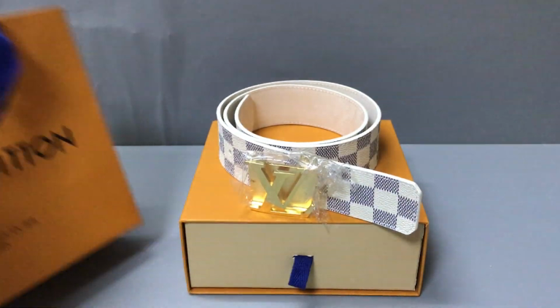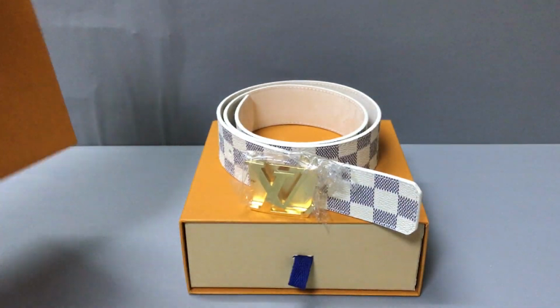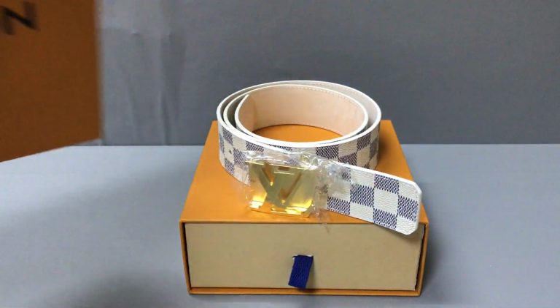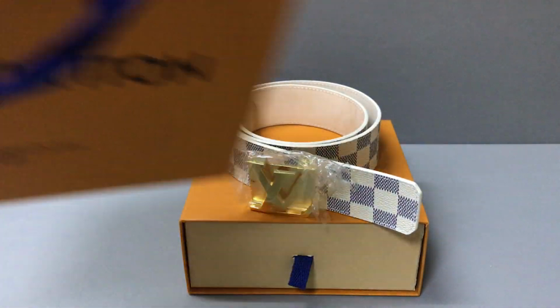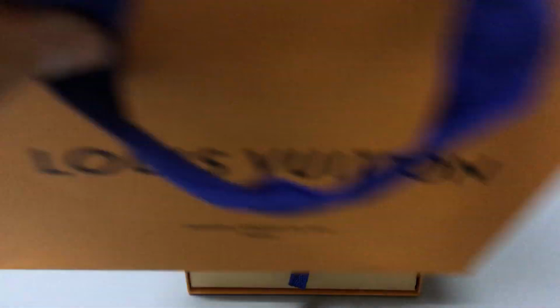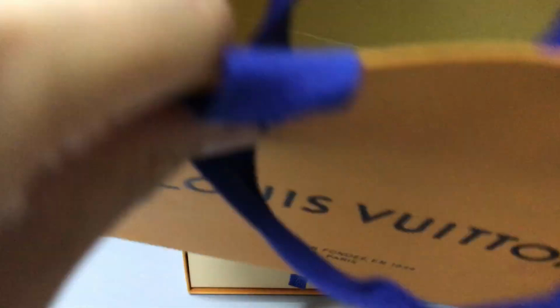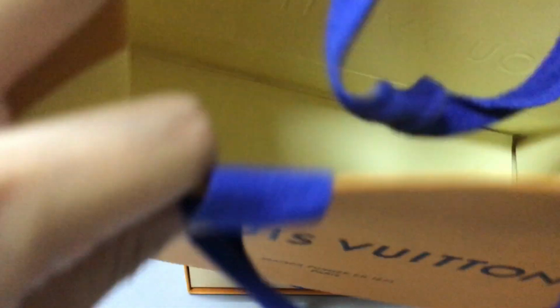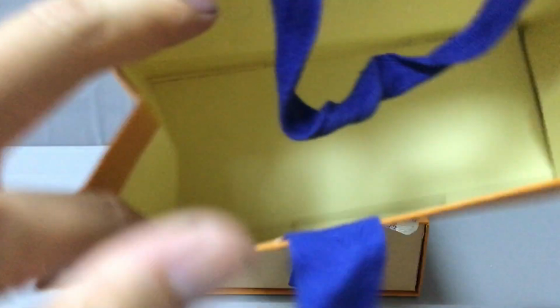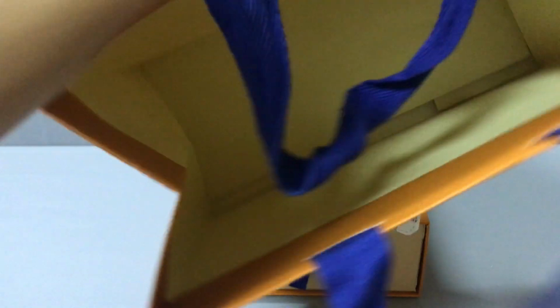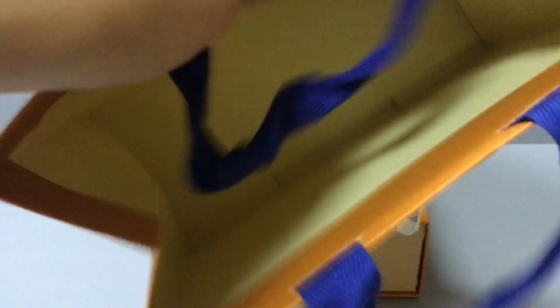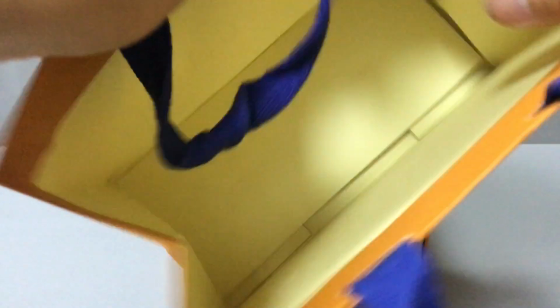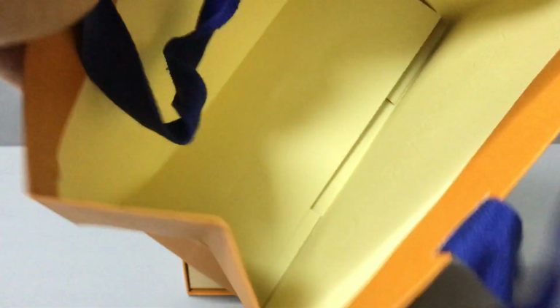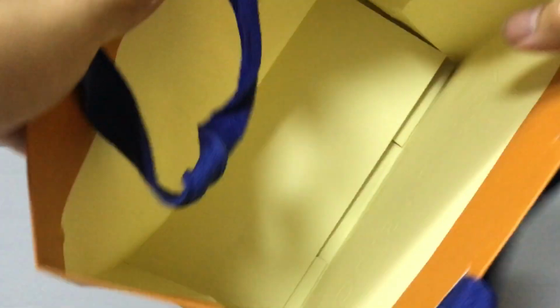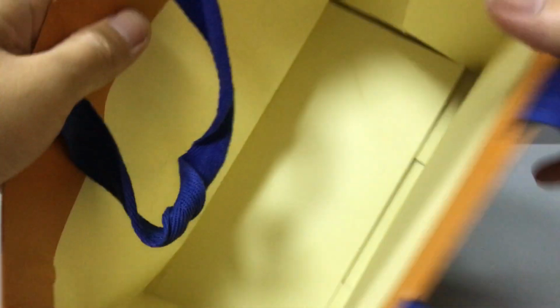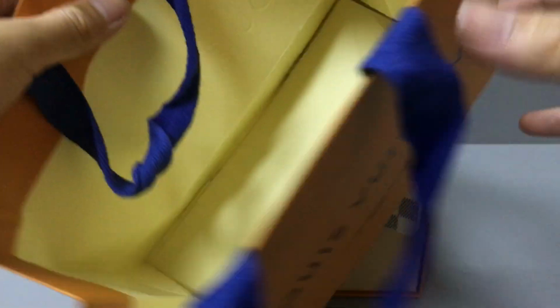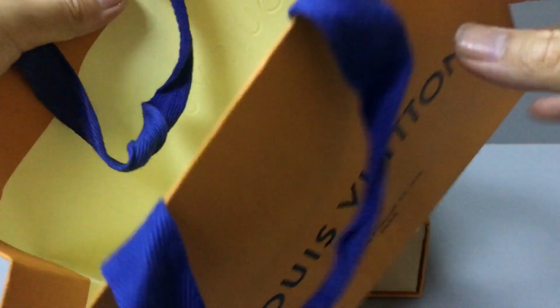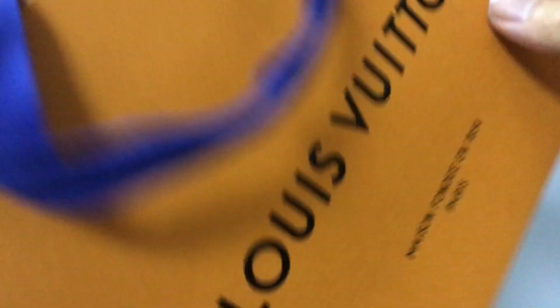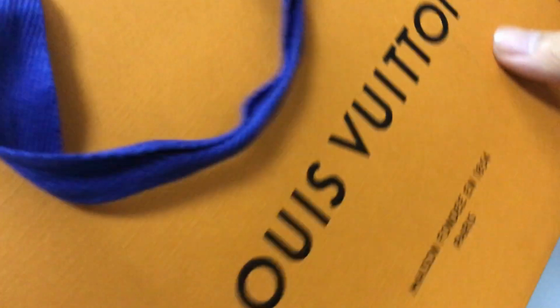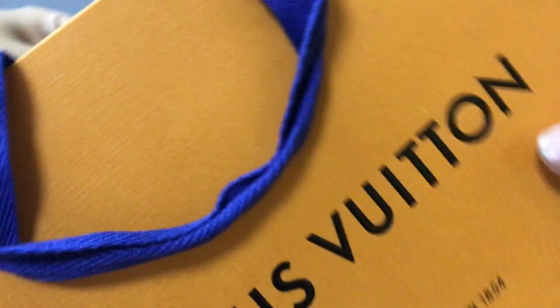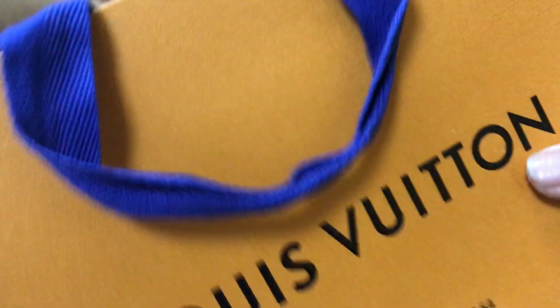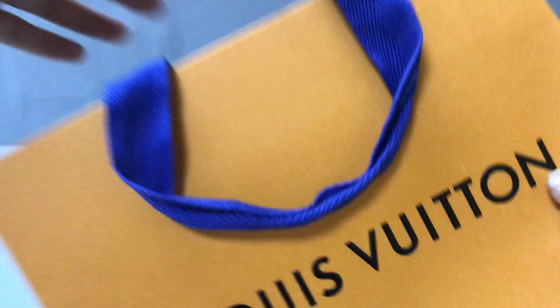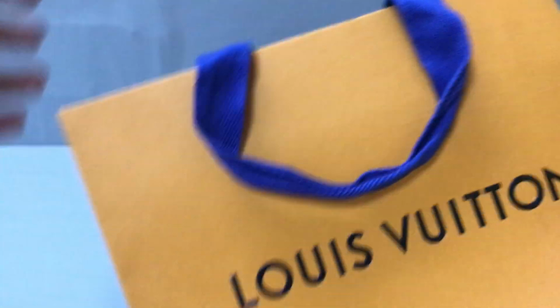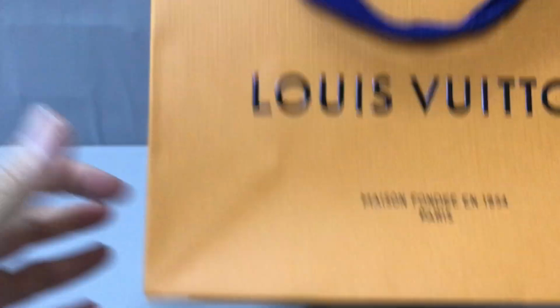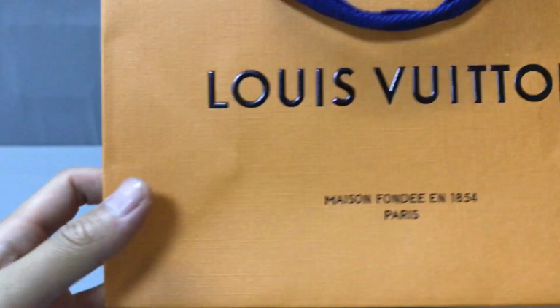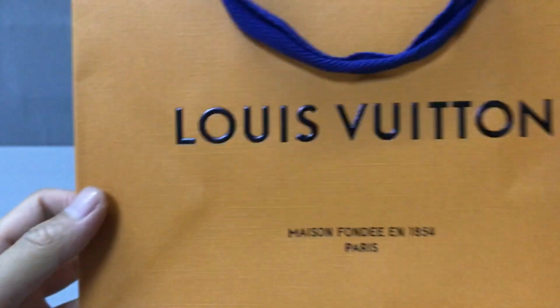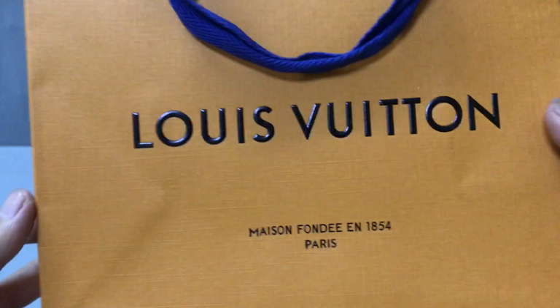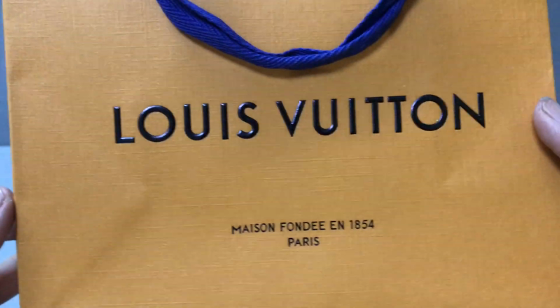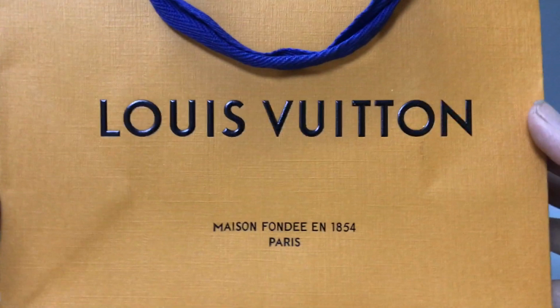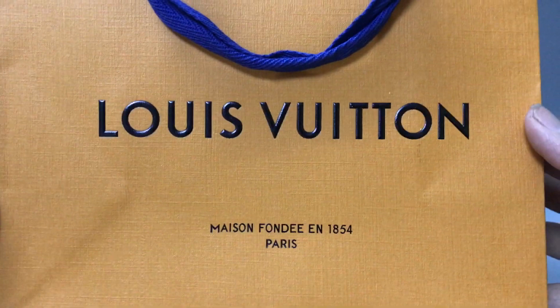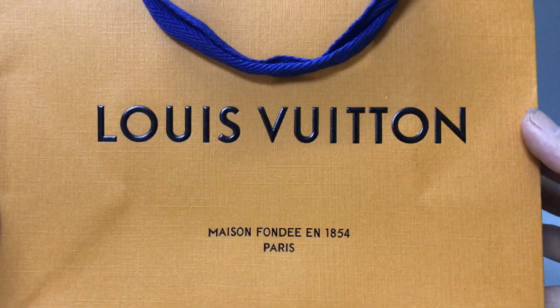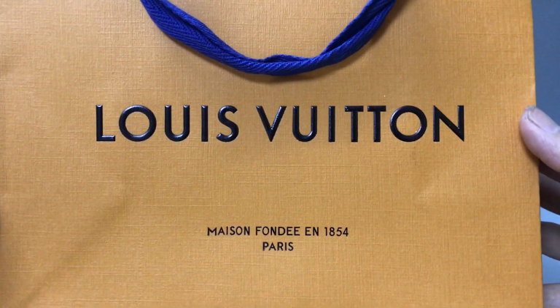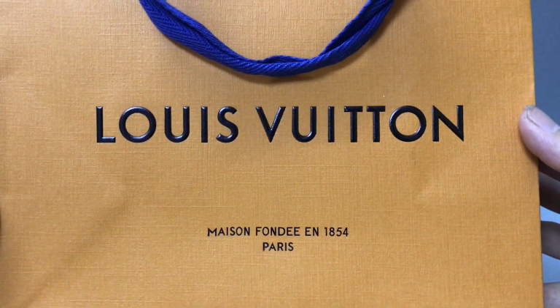It also has a small shopping bag. Now you can check the shopping bag.